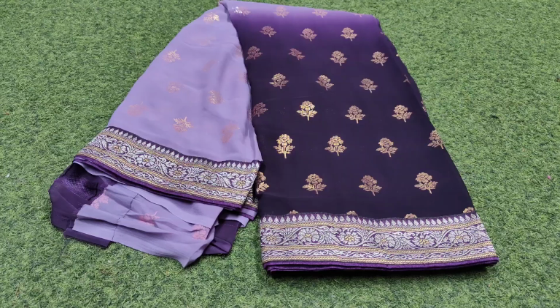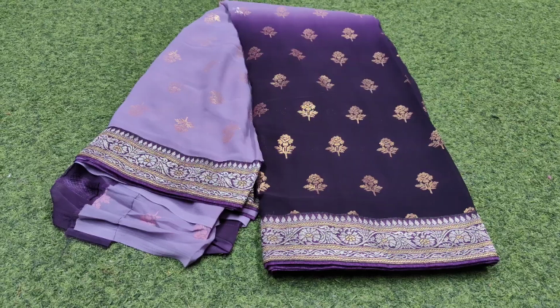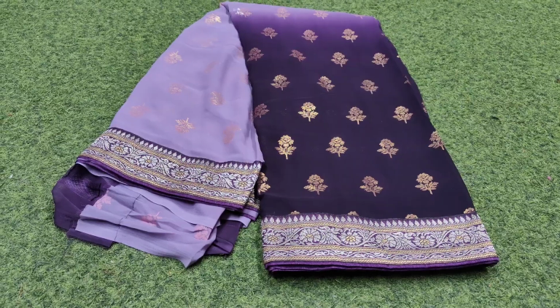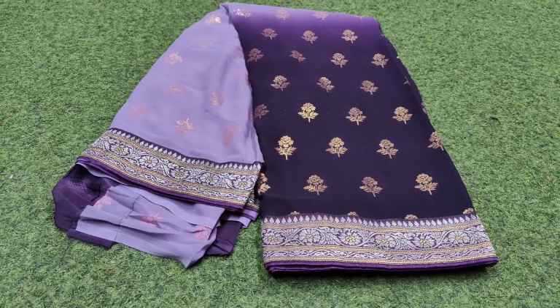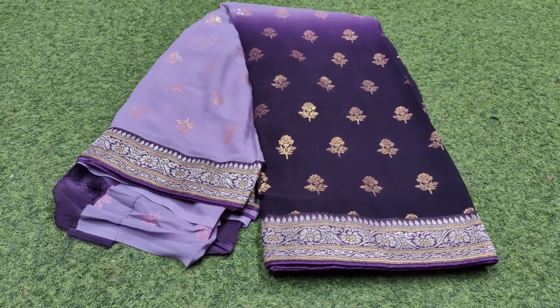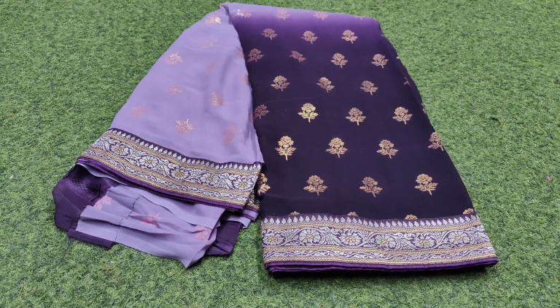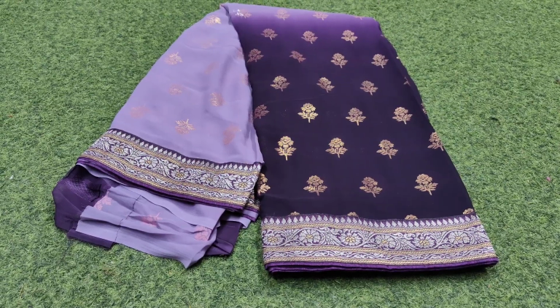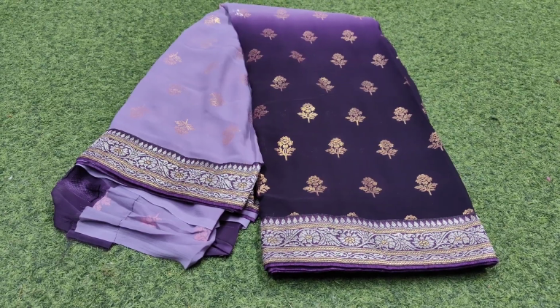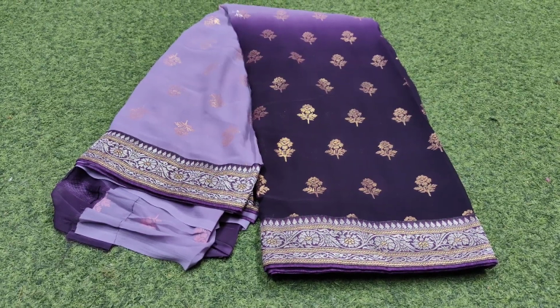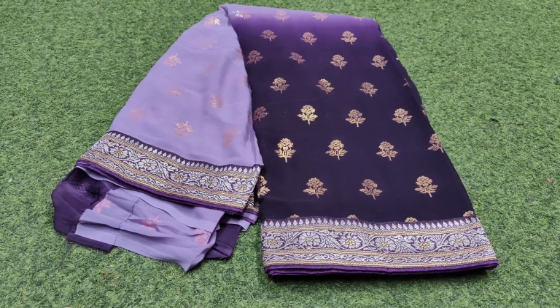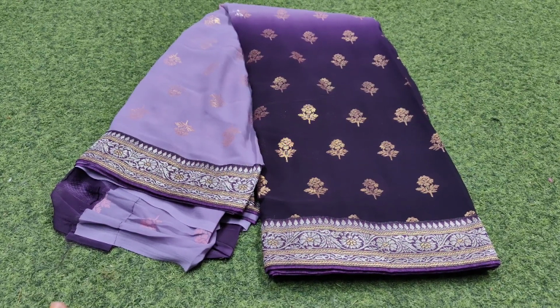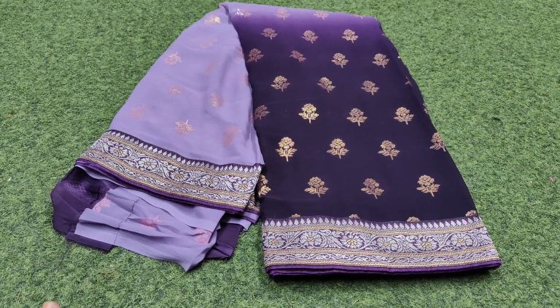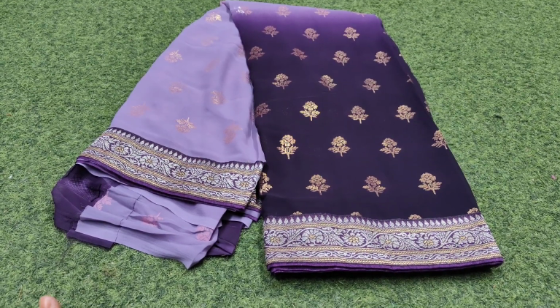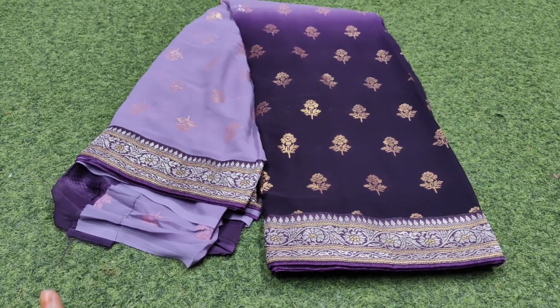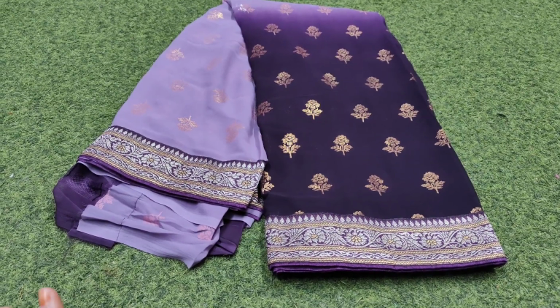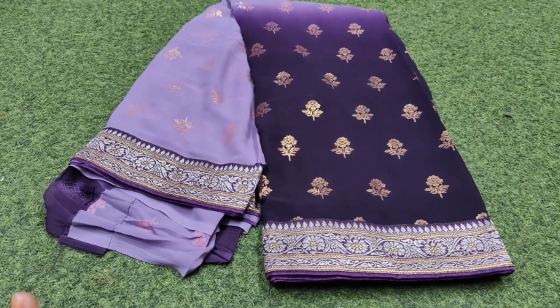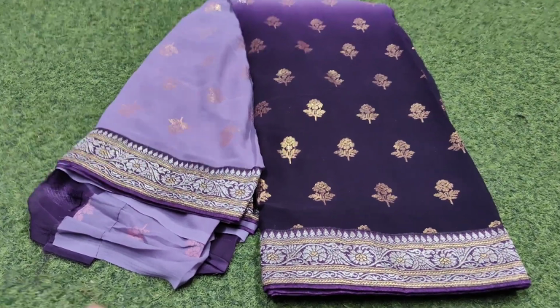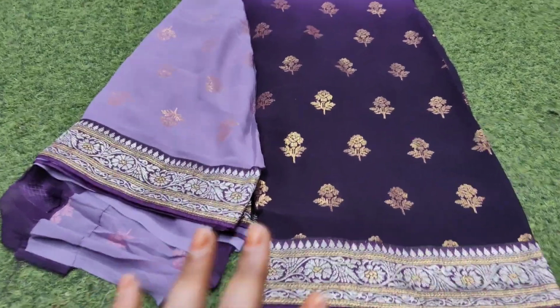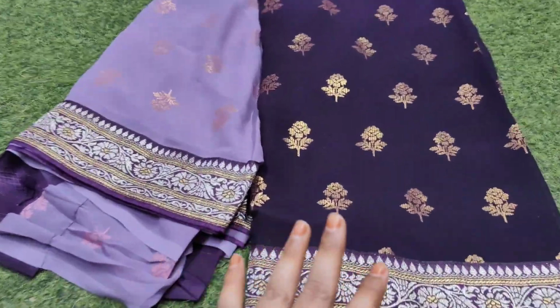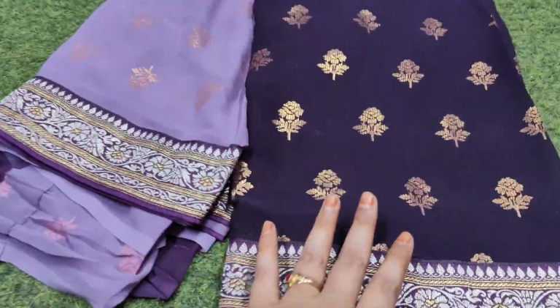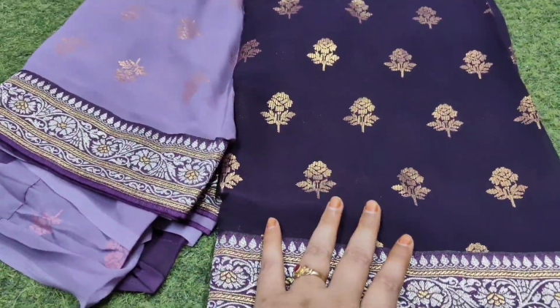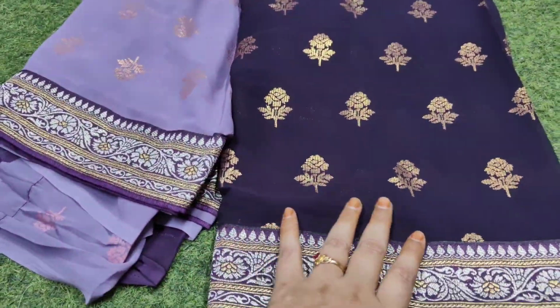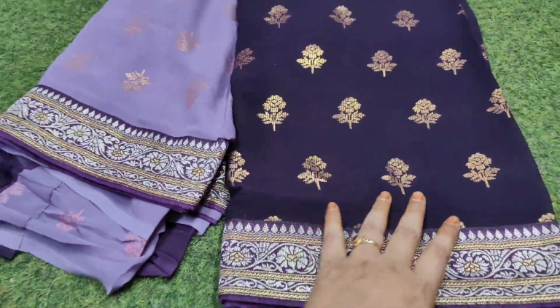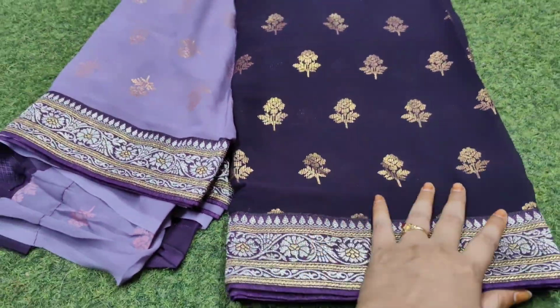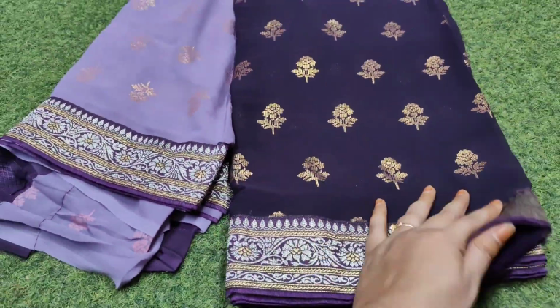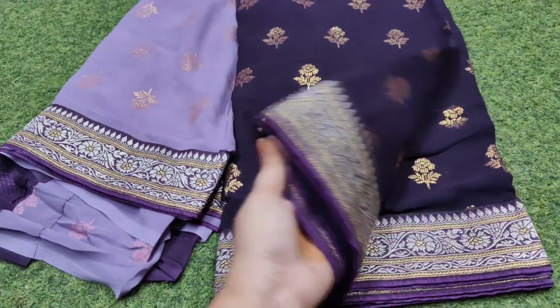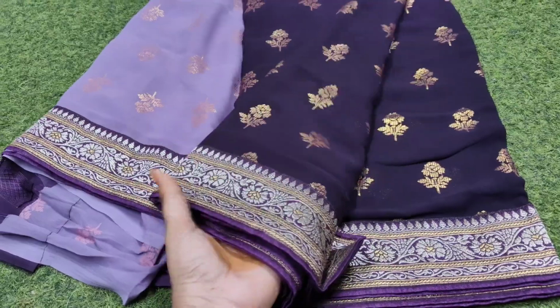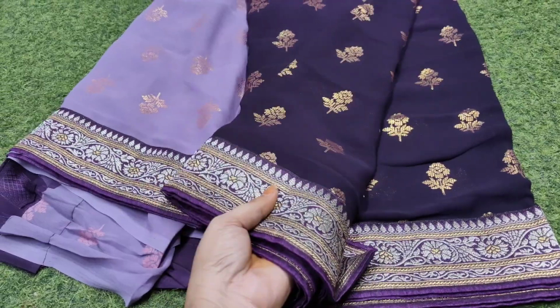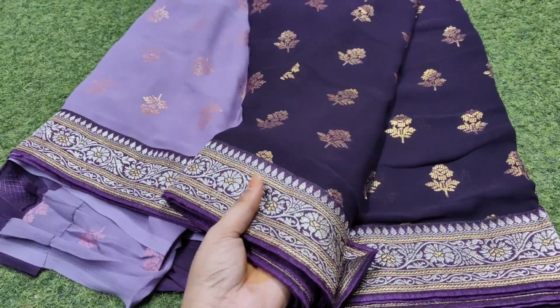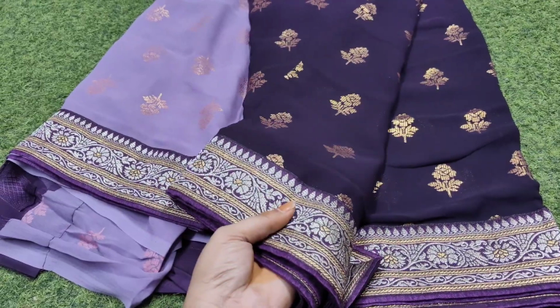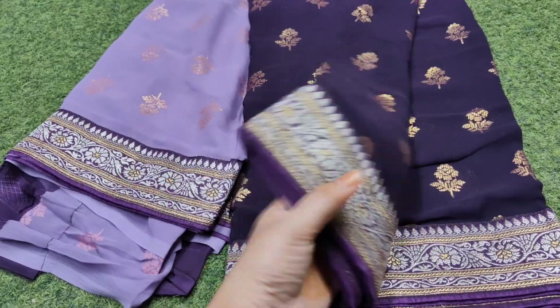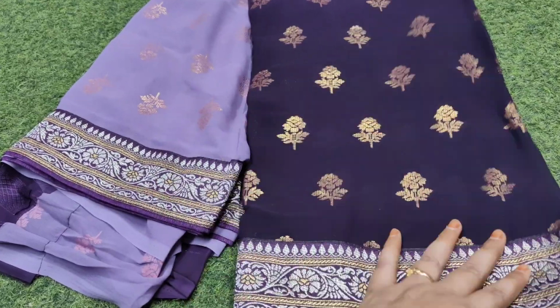Hi and welcome back to our channel. Friends, in this video you can see Pure Georgette and Double Shade sarees.